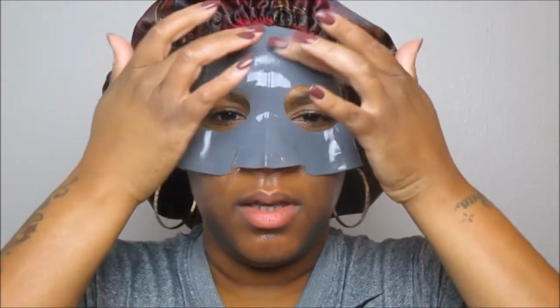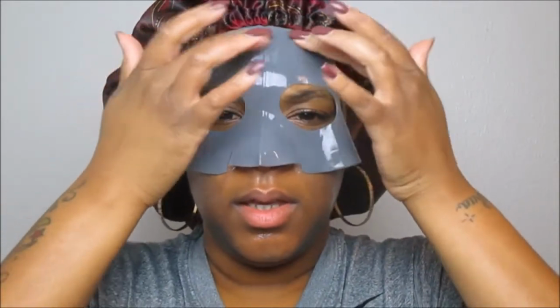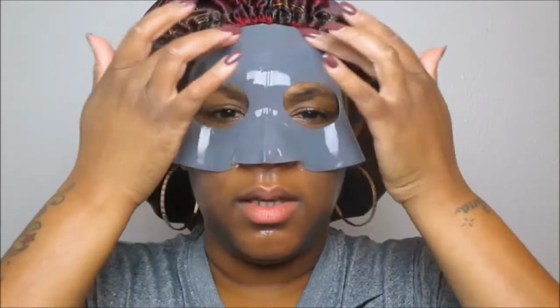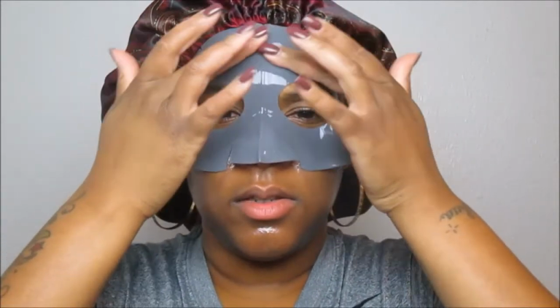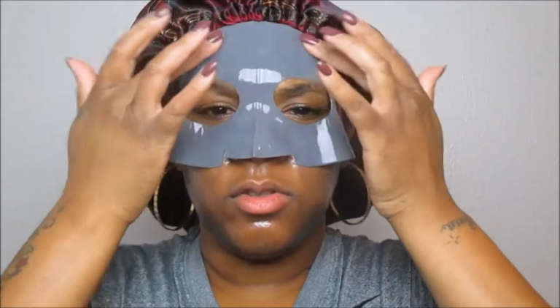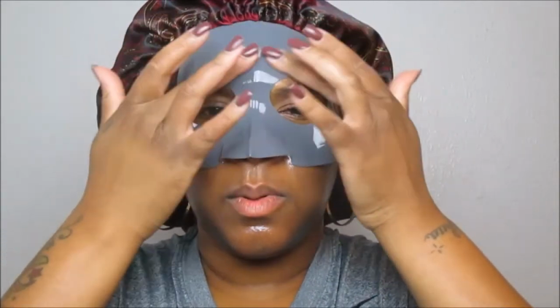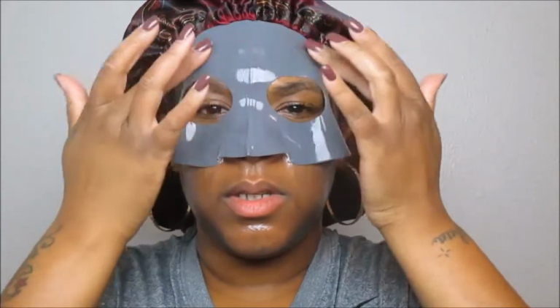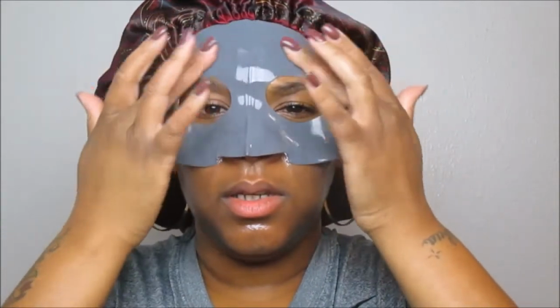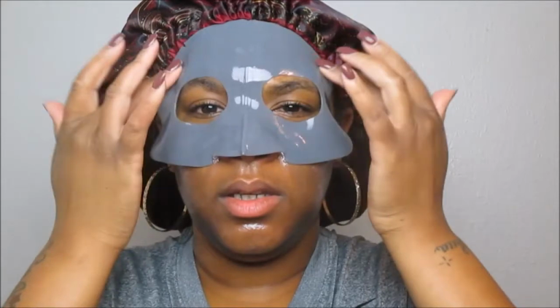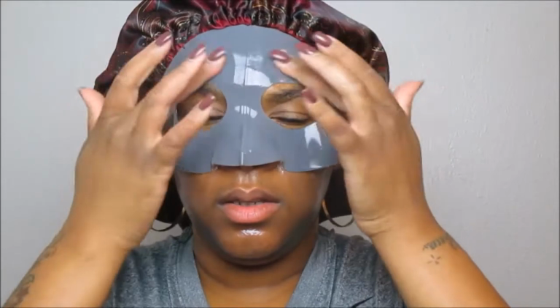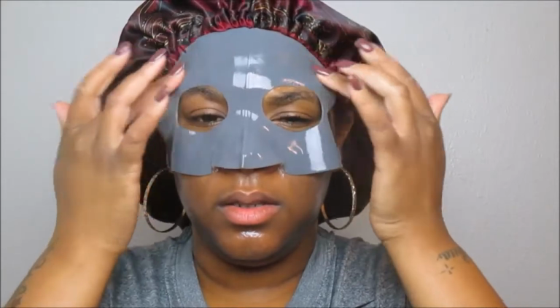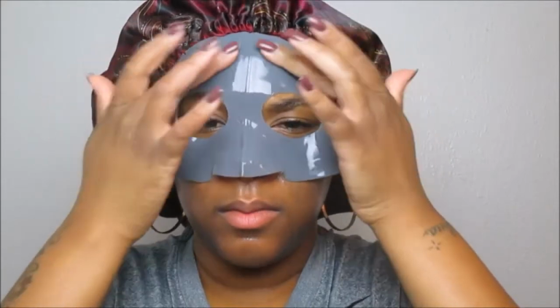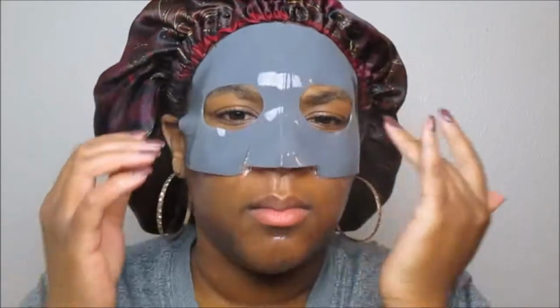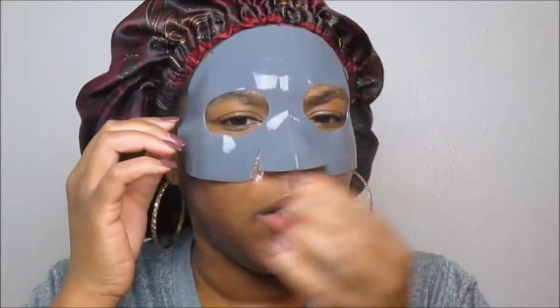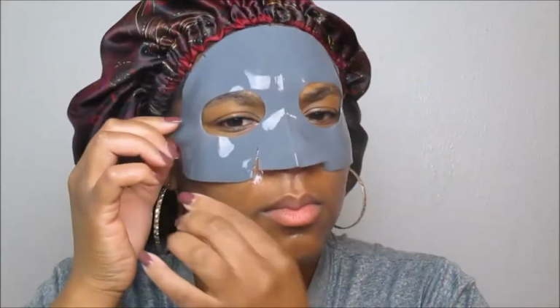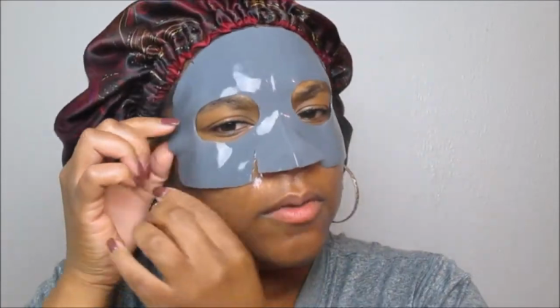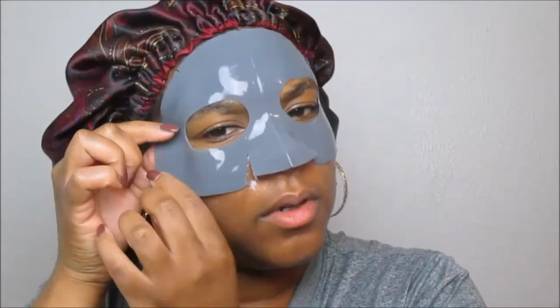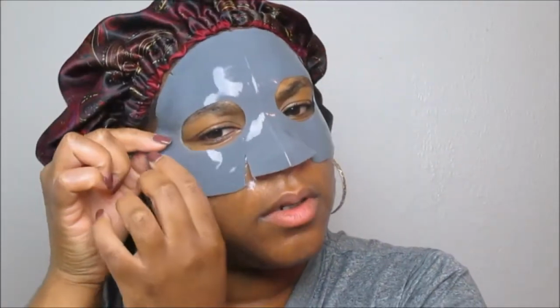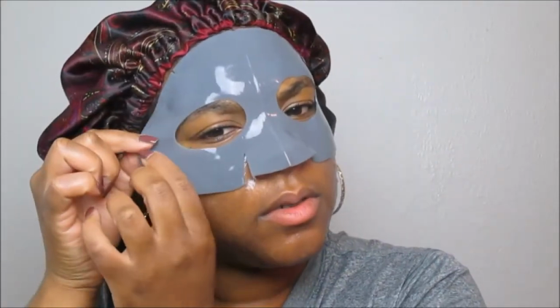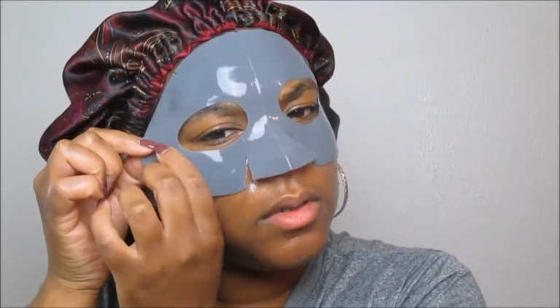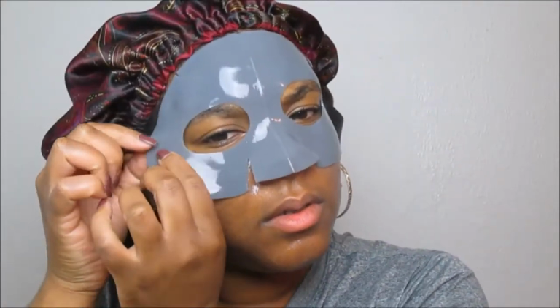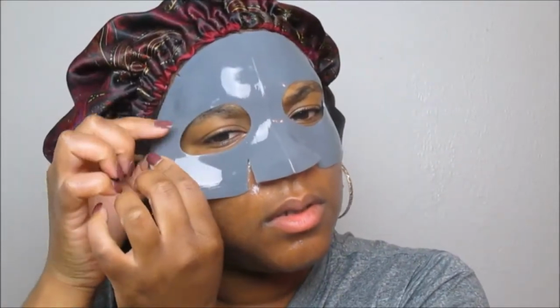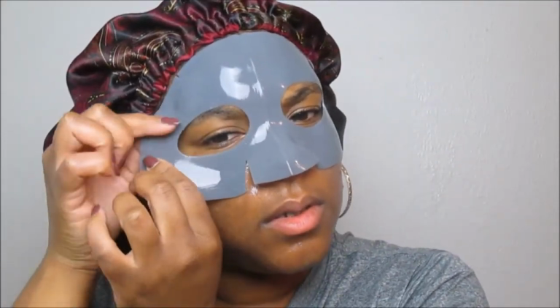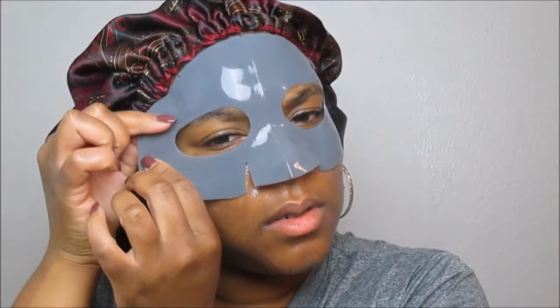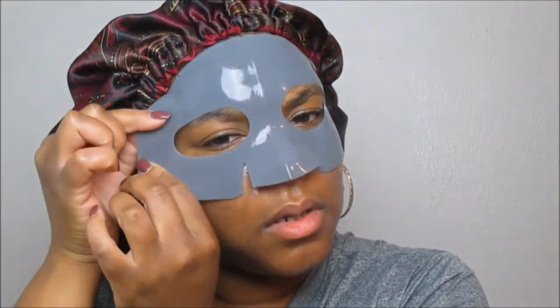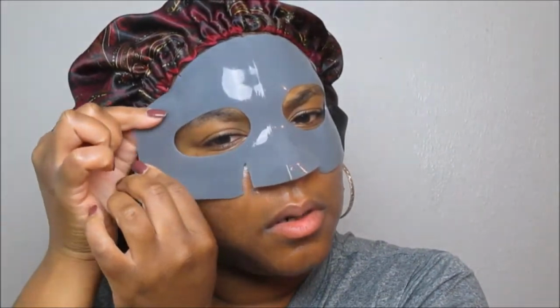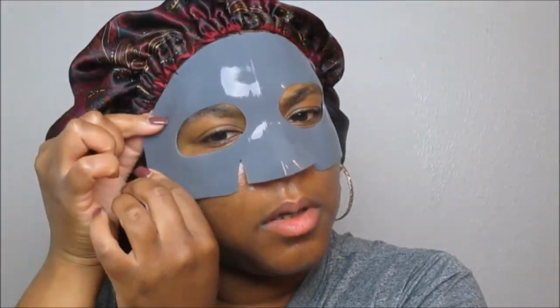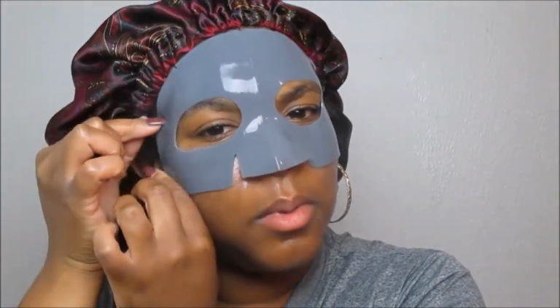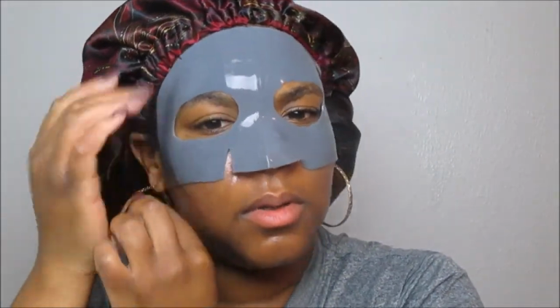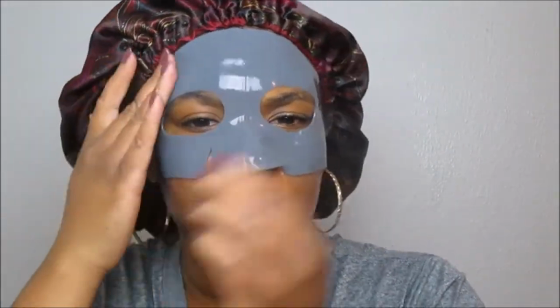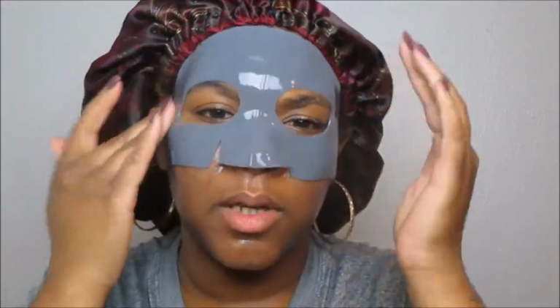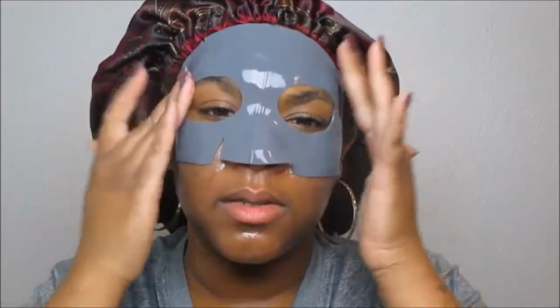This is what the rubber mask looks like — I don't want to drop it because I'm very clumsy. Applying it at the top first — I'm taking that film off. You have to press it into the skin. I read the instructions before coming on camera just to make sure I knew what I was doing. You just press it in — I hope my fingernails don't tear up this mask.